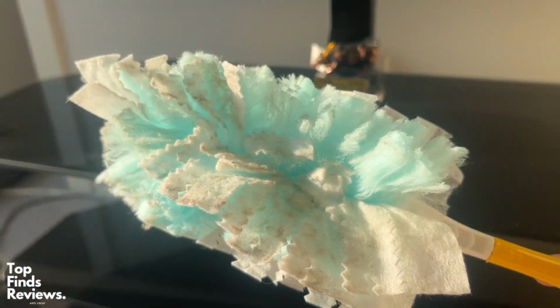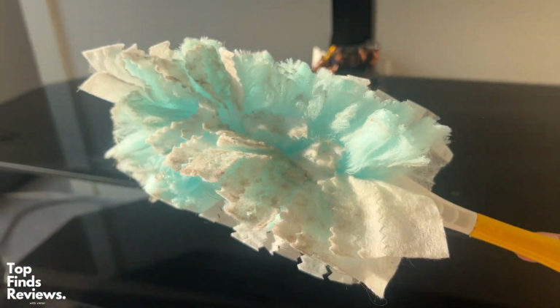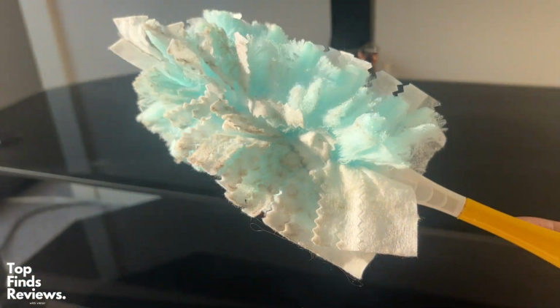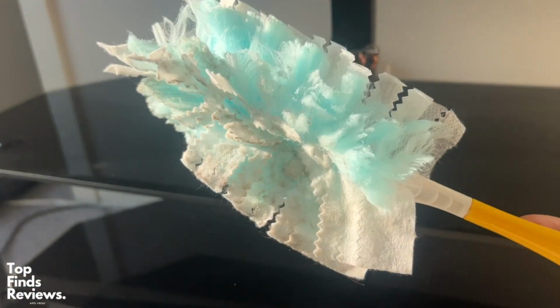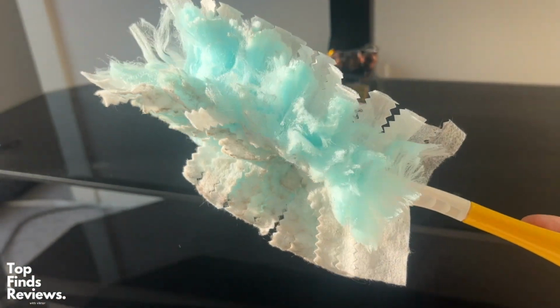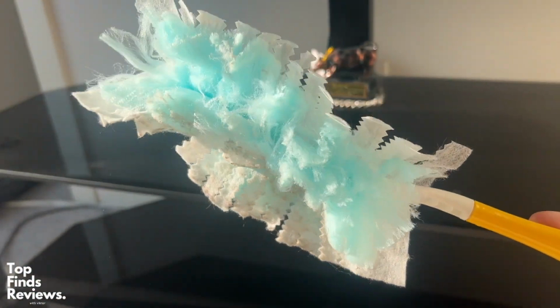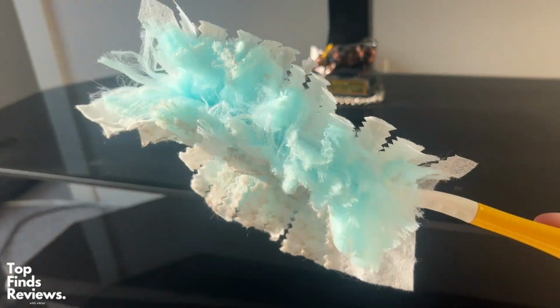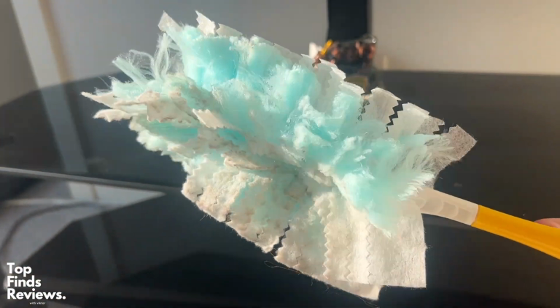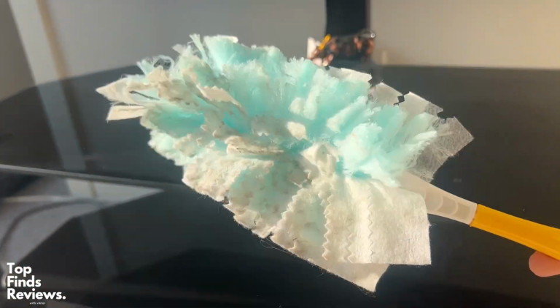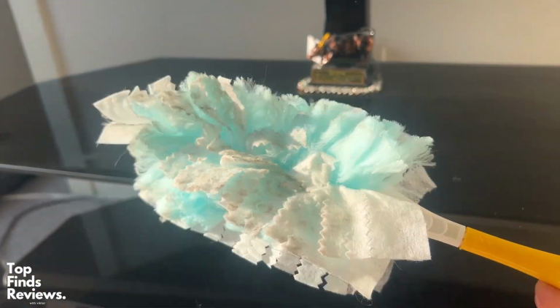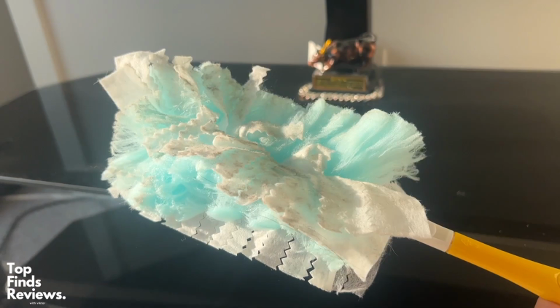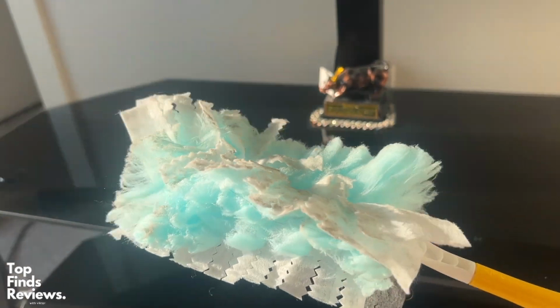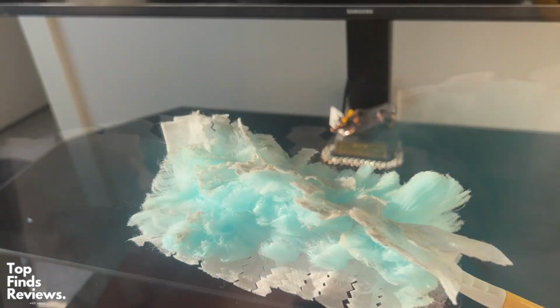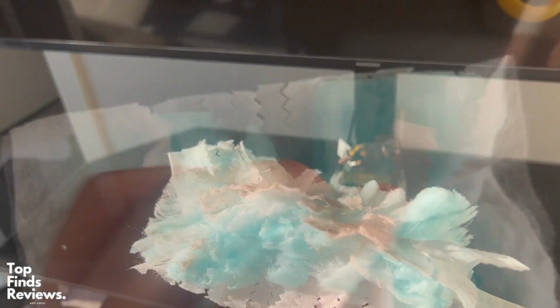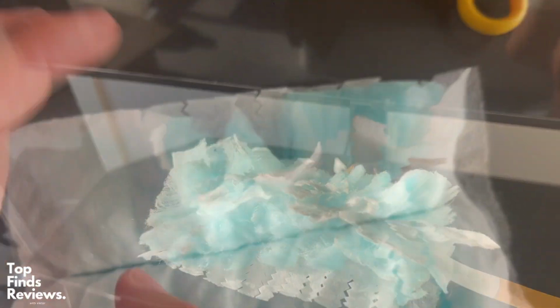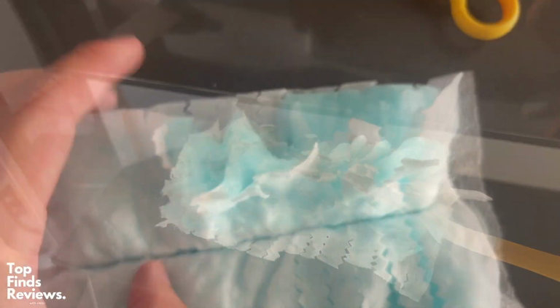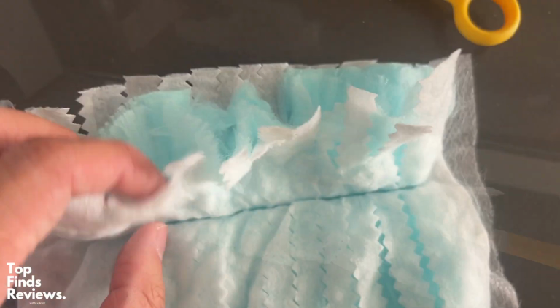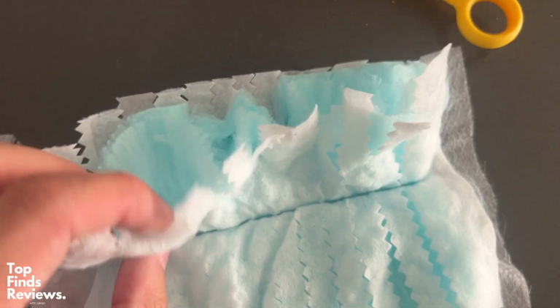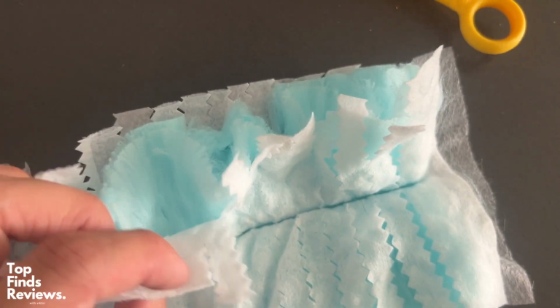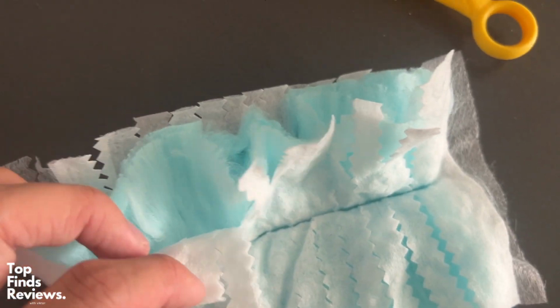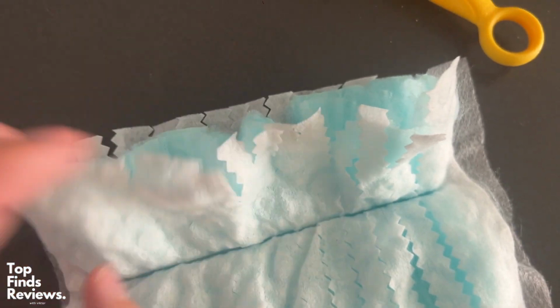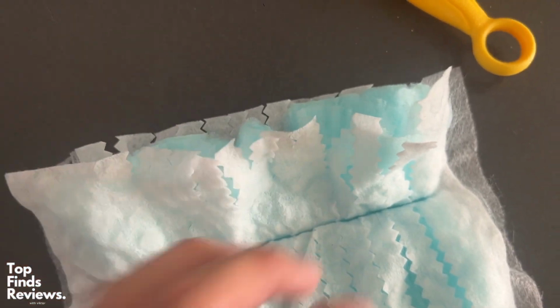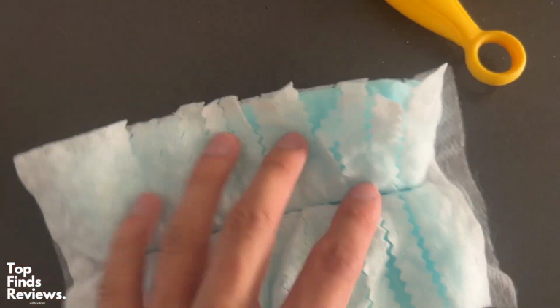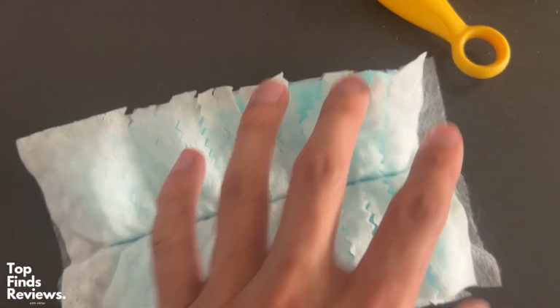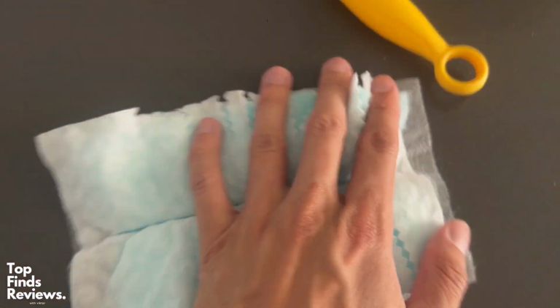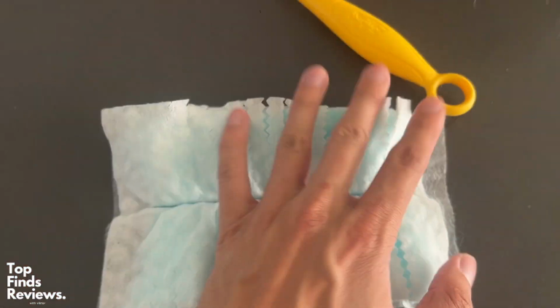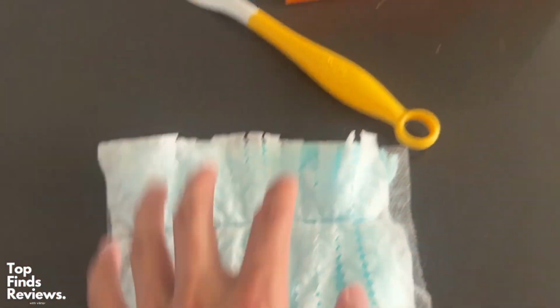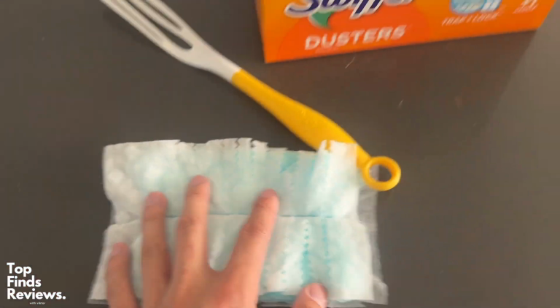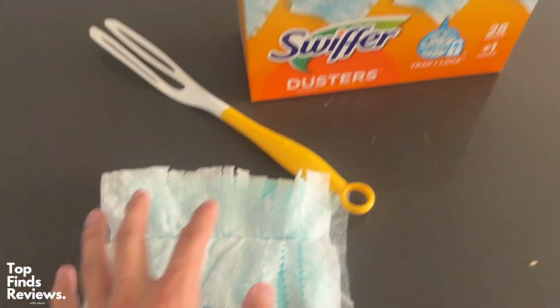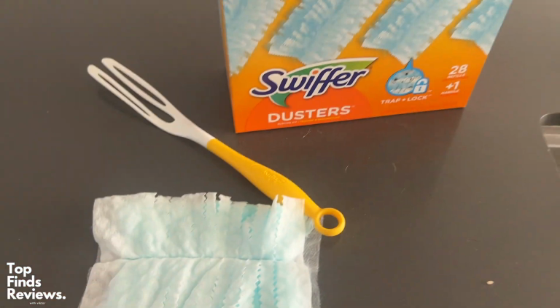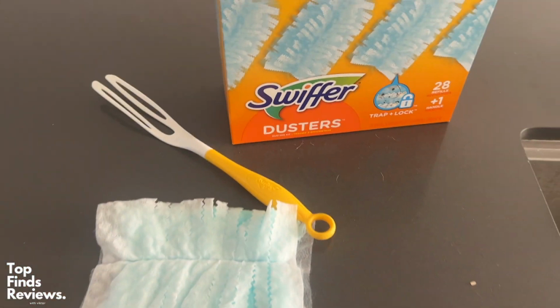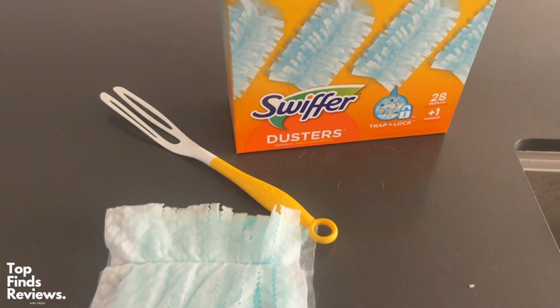You just flip it out. Once it's done, throw it out and then put on another one. It comes in a pack of 28.